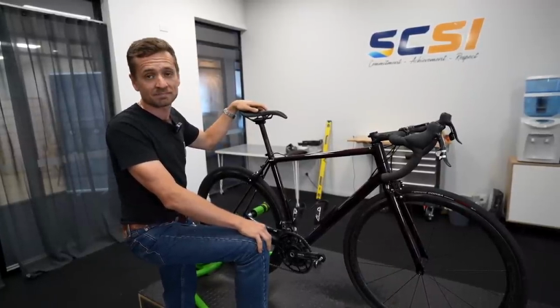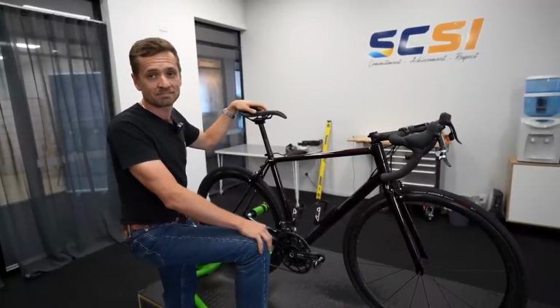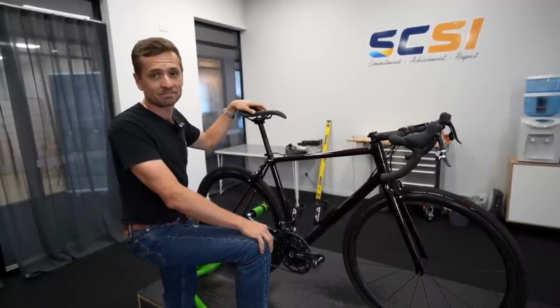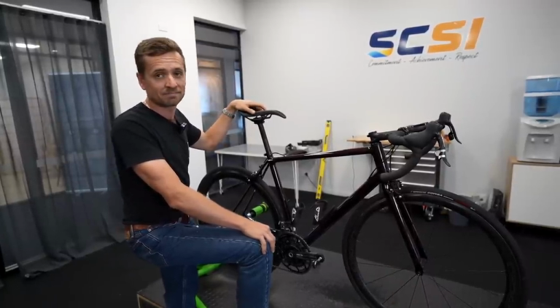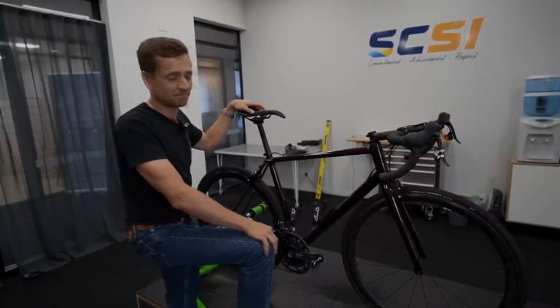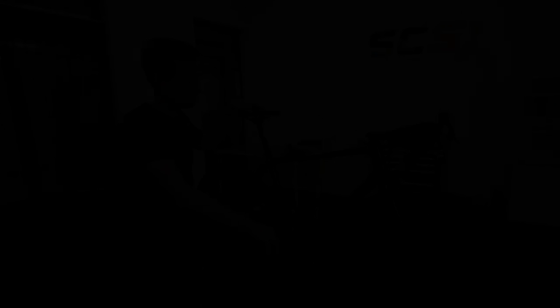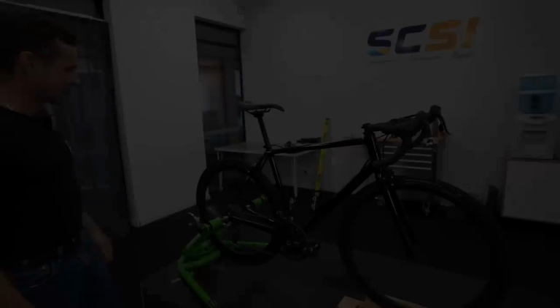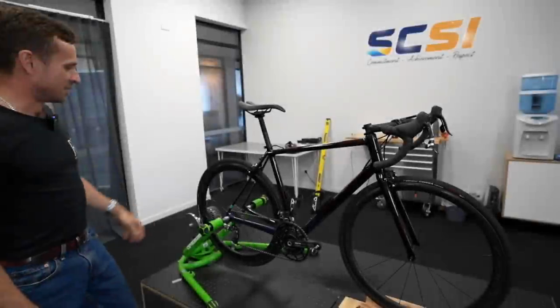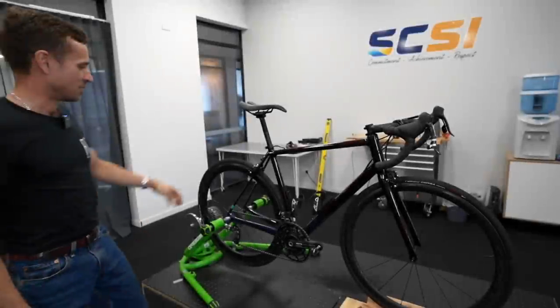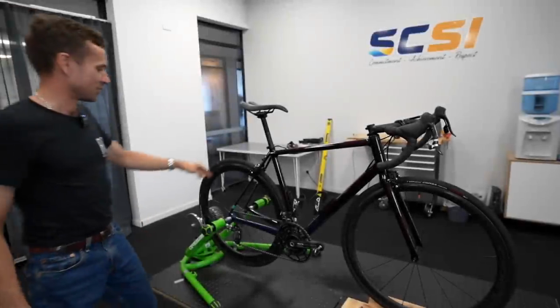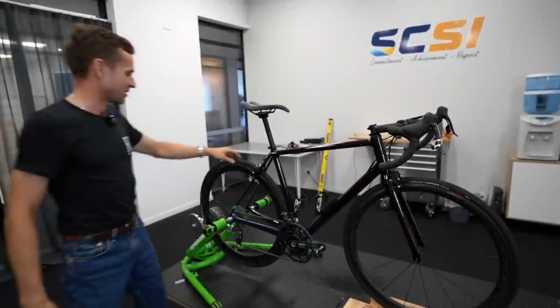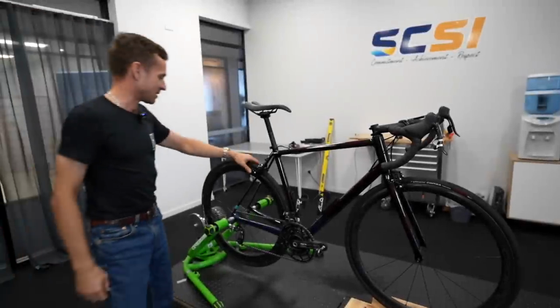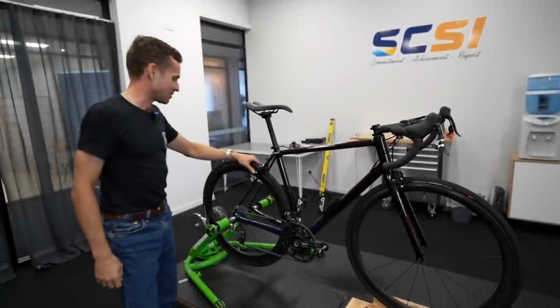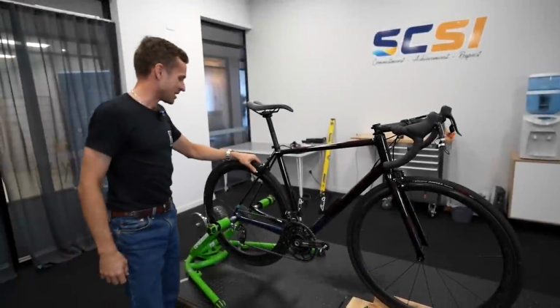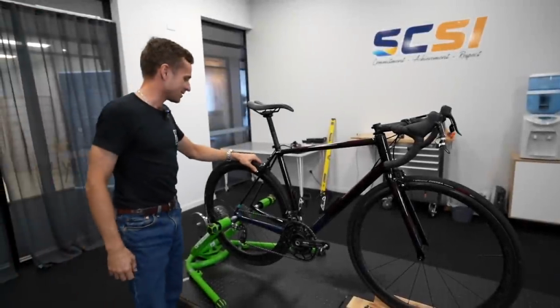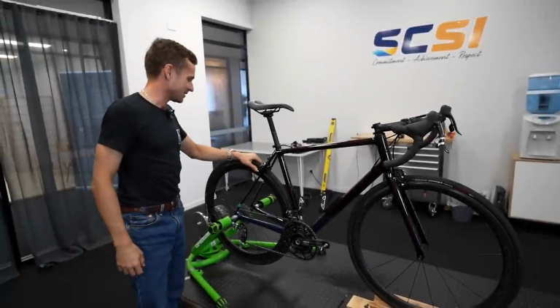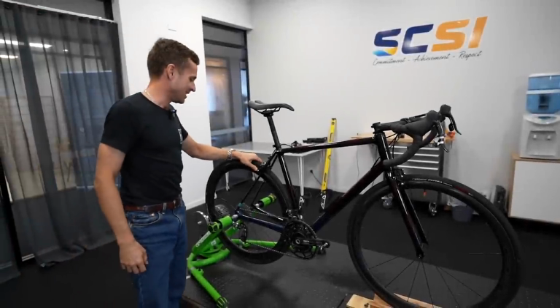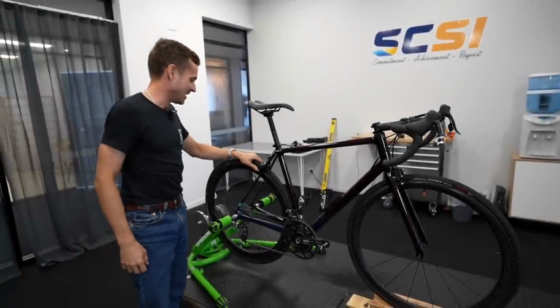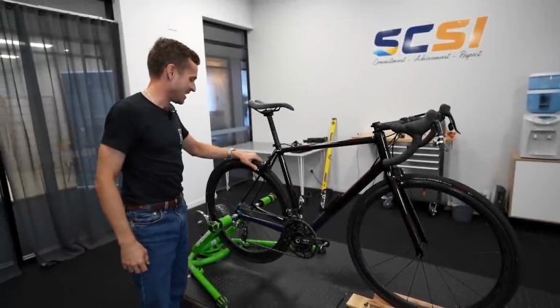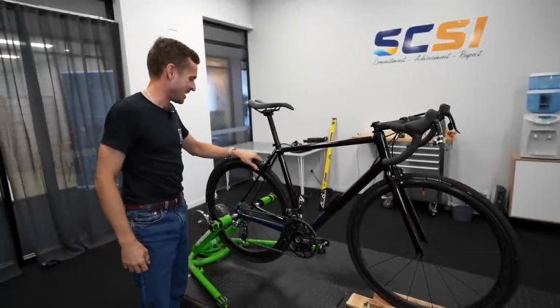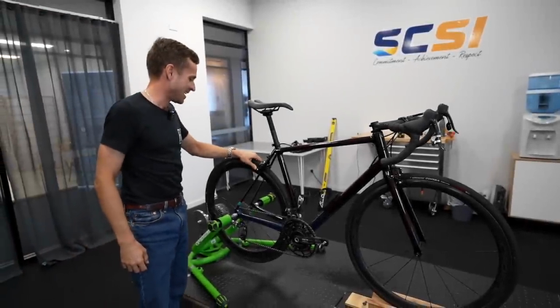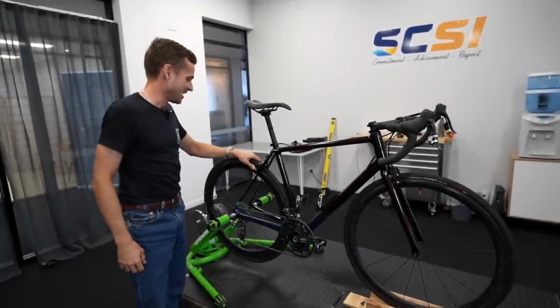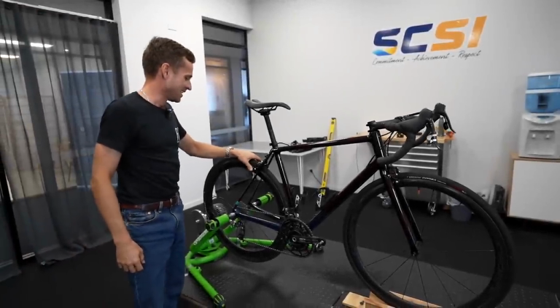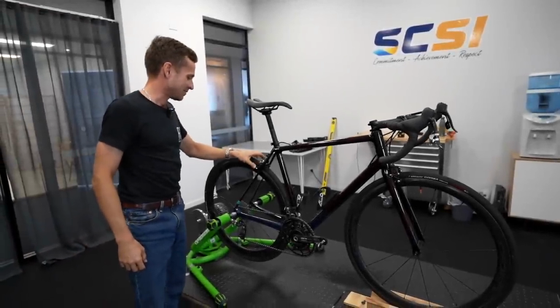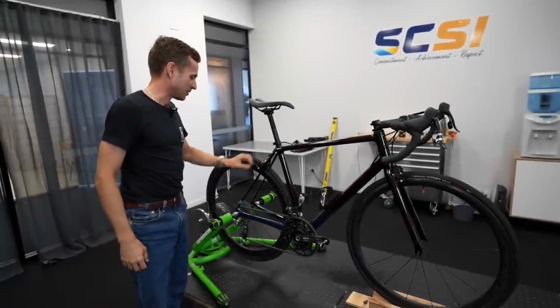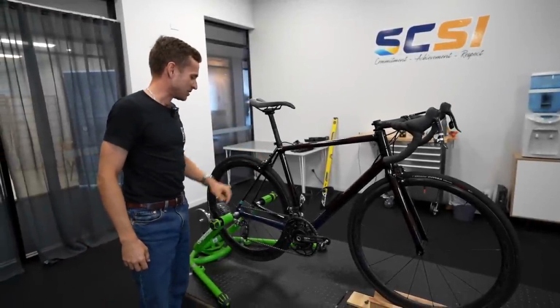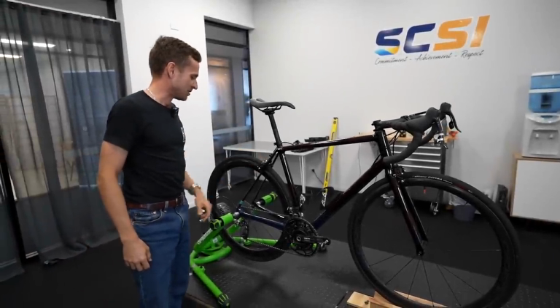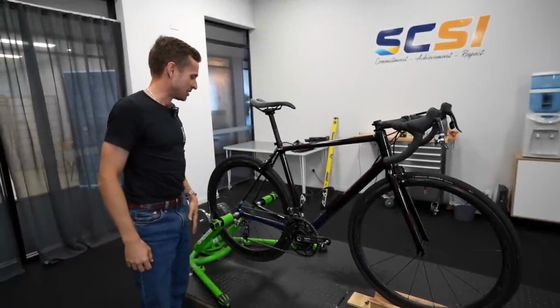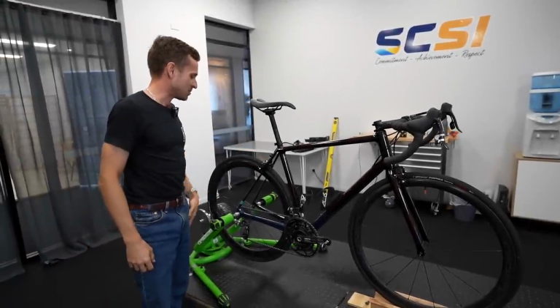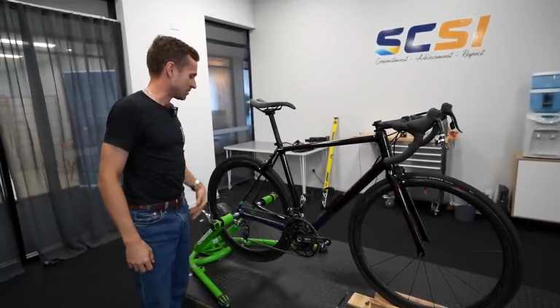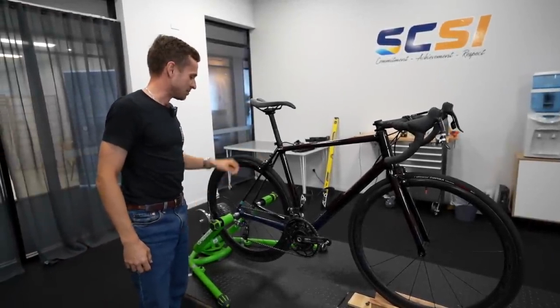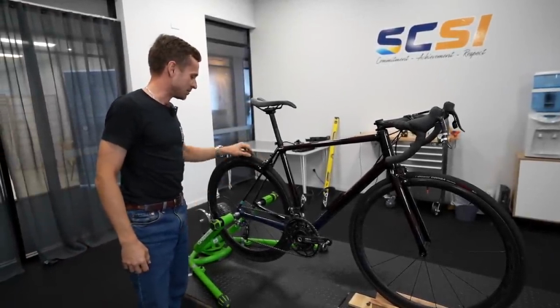Thanks for sharing. Bontrager brakes — I felt a bit dirty putting them on.